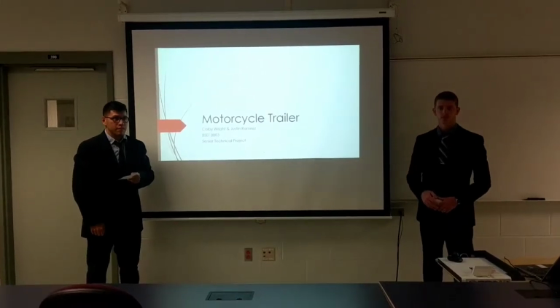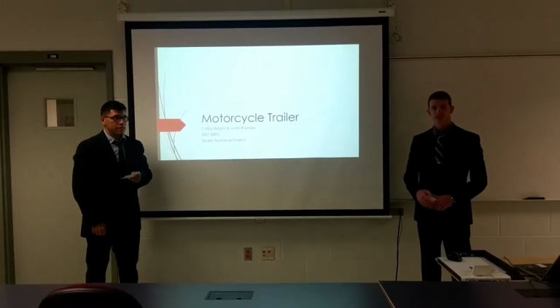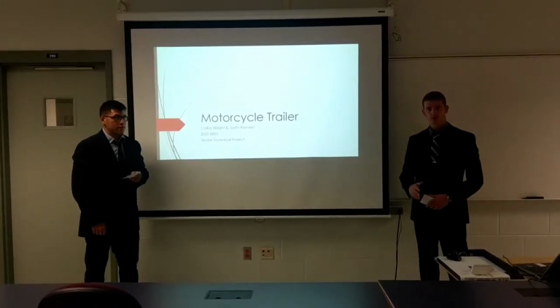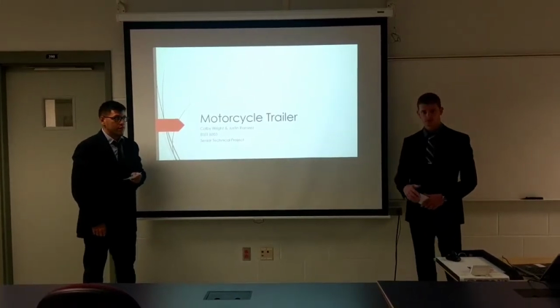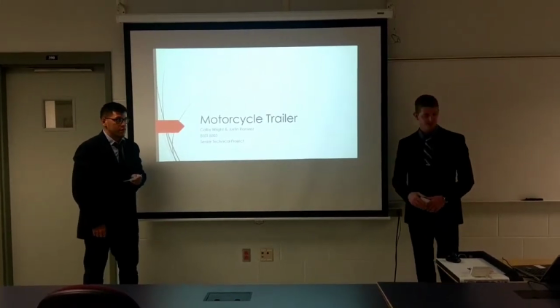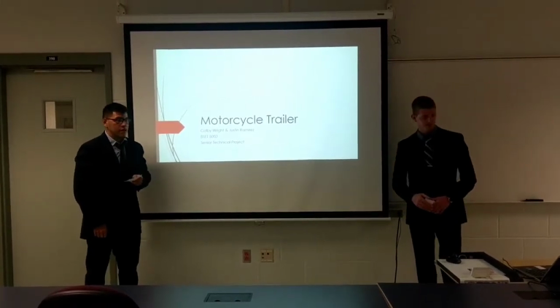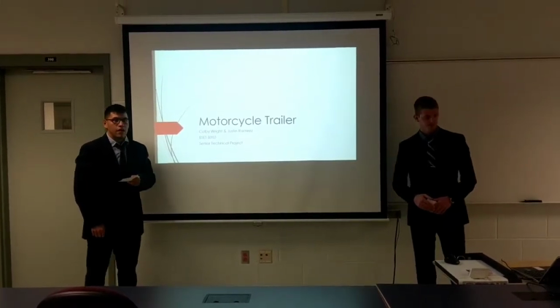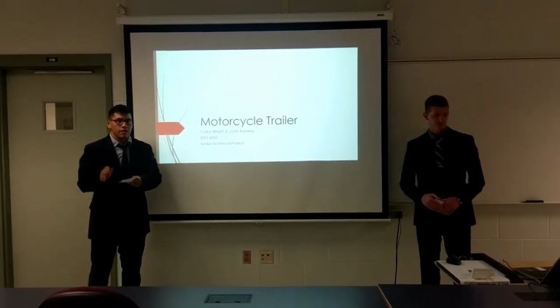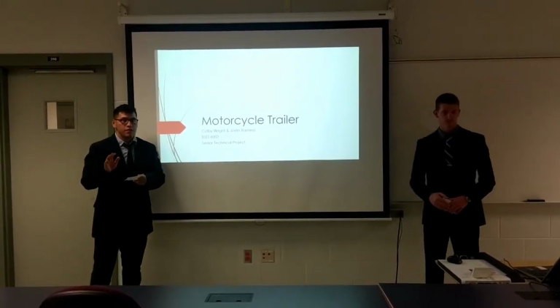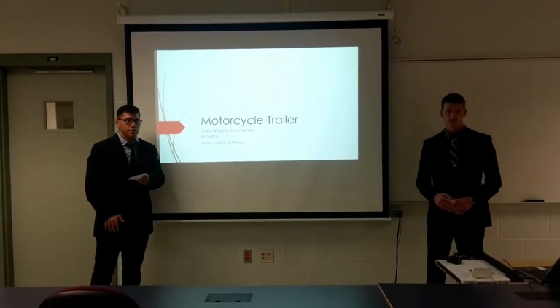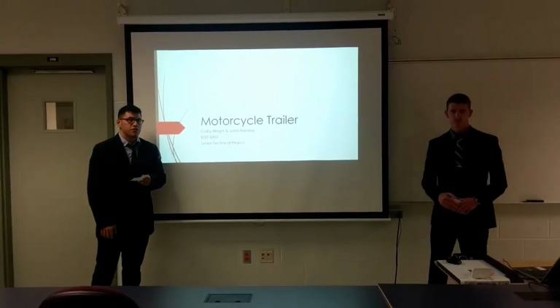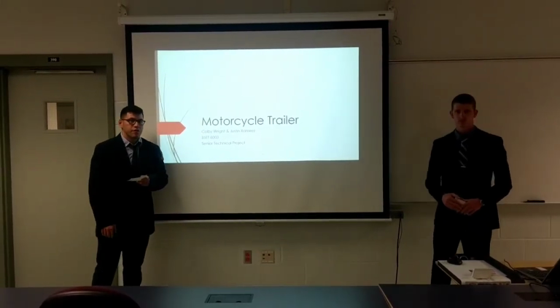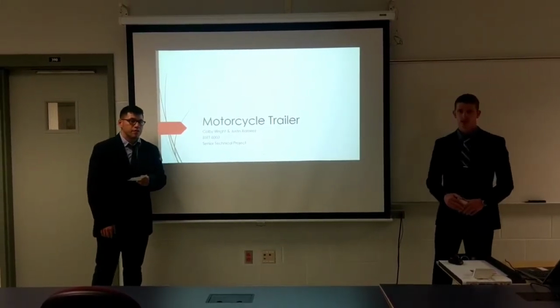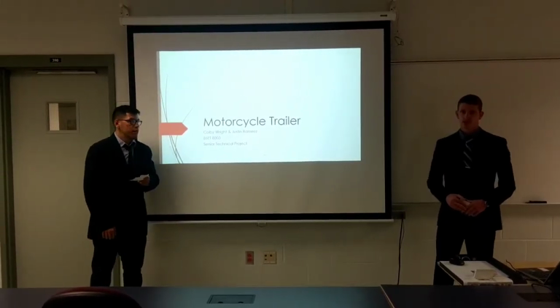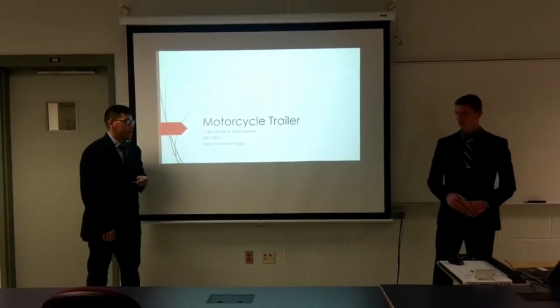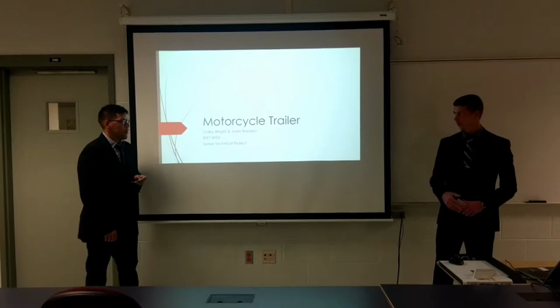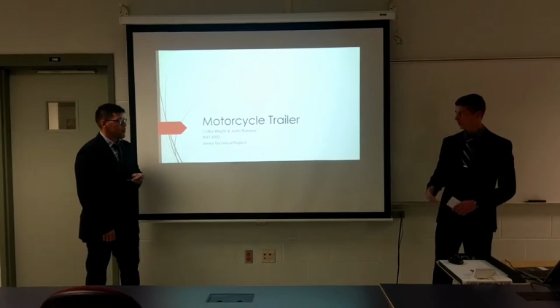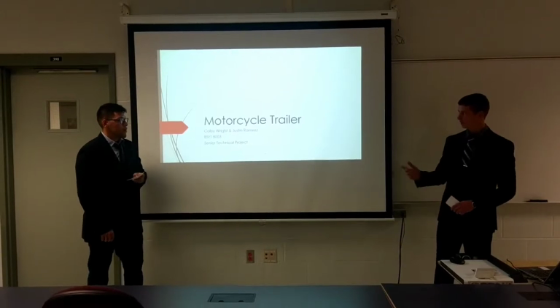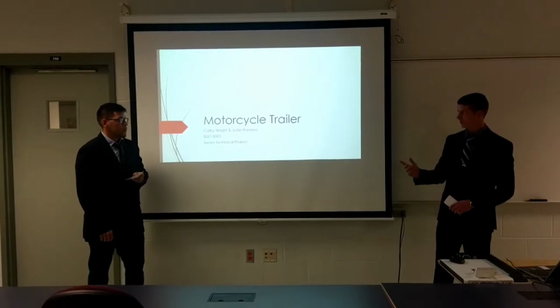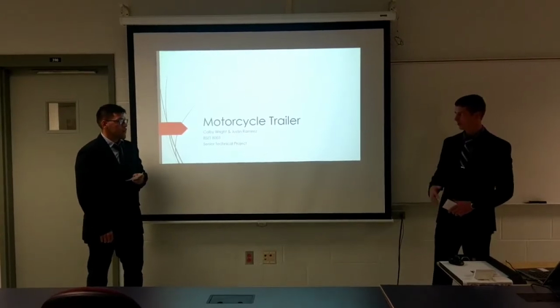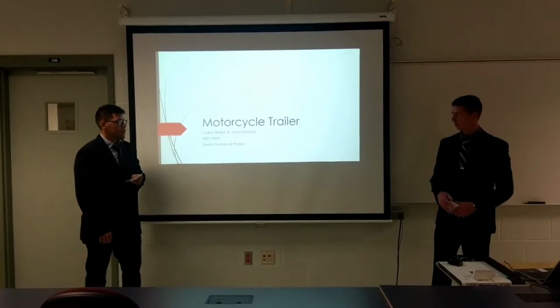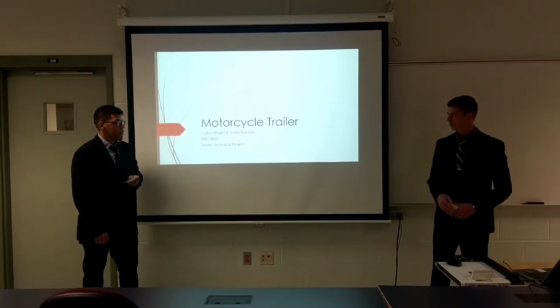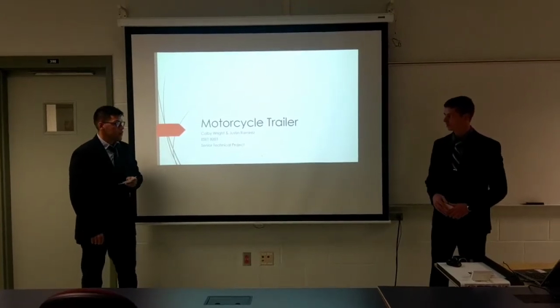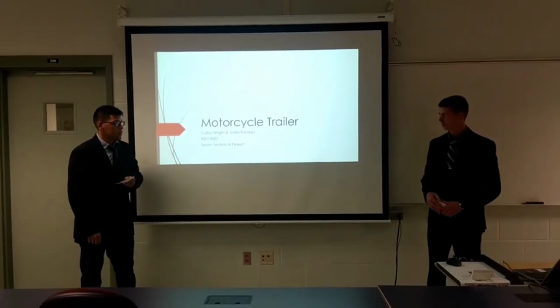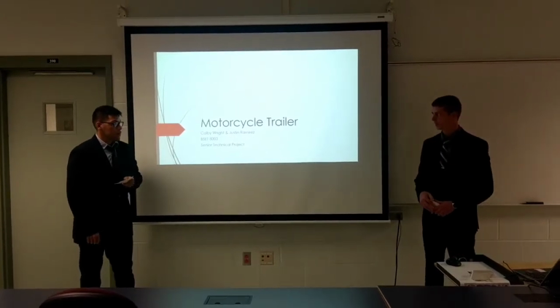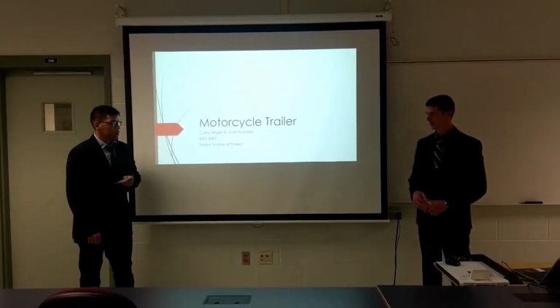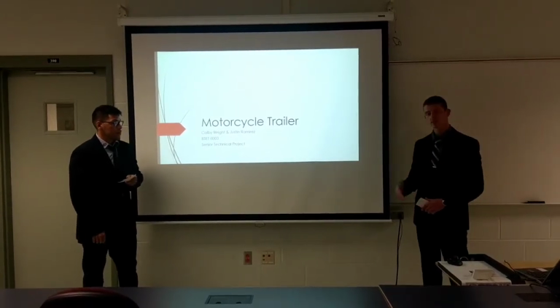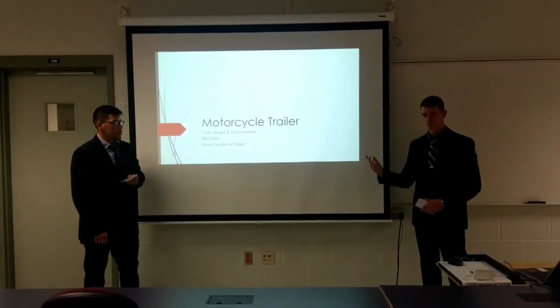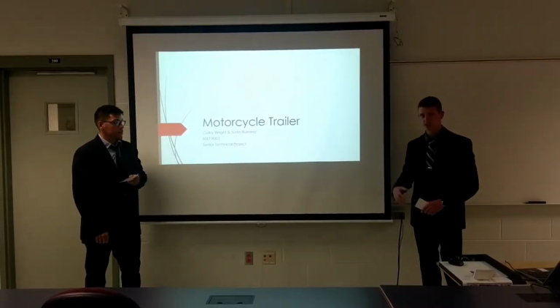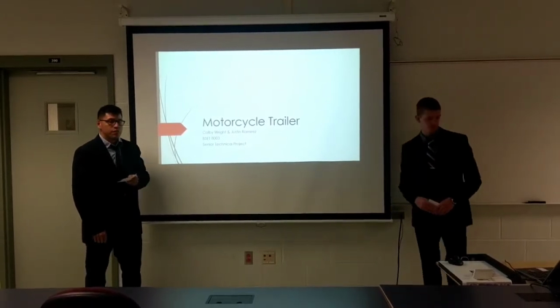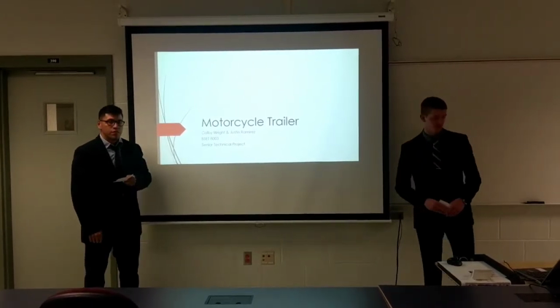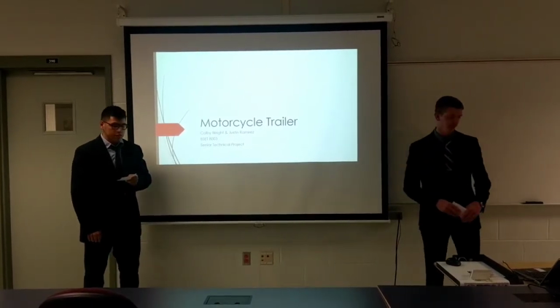Hi, I'm Colby Wright. Hi, my name is Justin Ramirez. And today we'll be presenting to you our senior technical project, which is a motorcycle trailer.